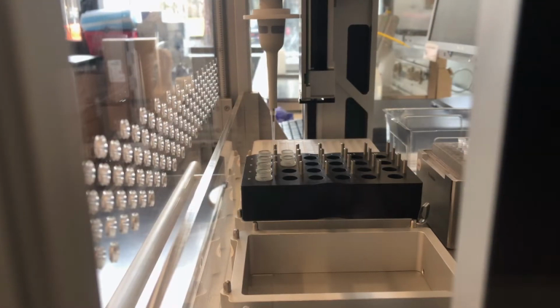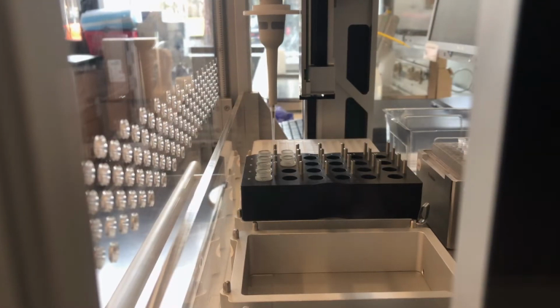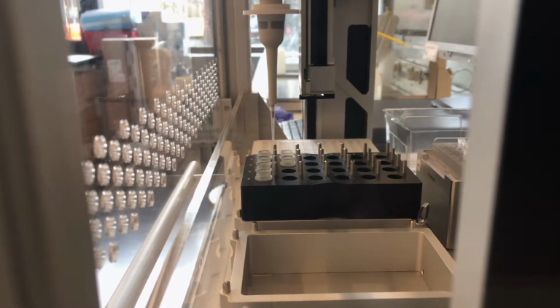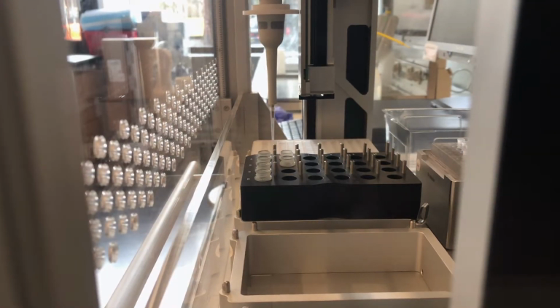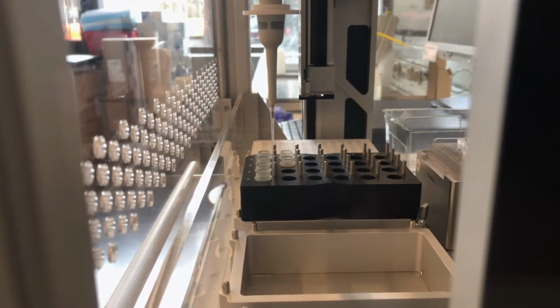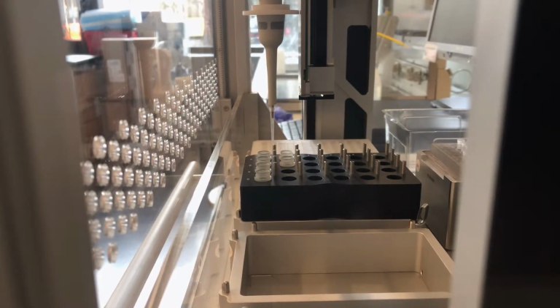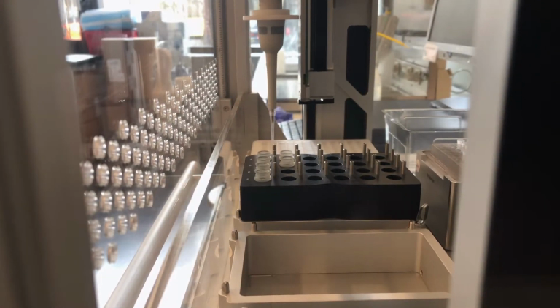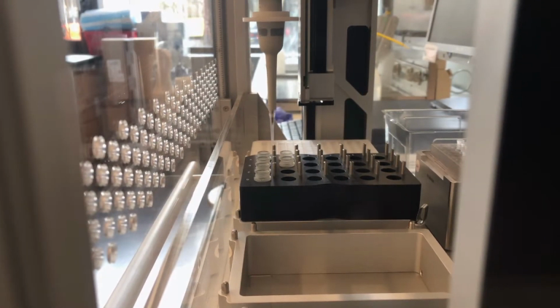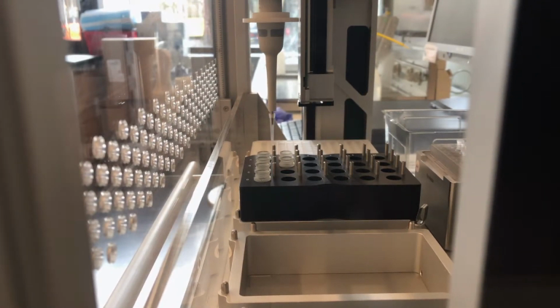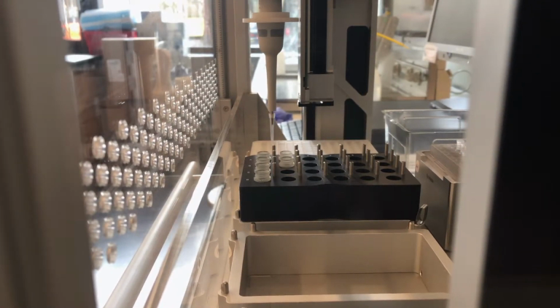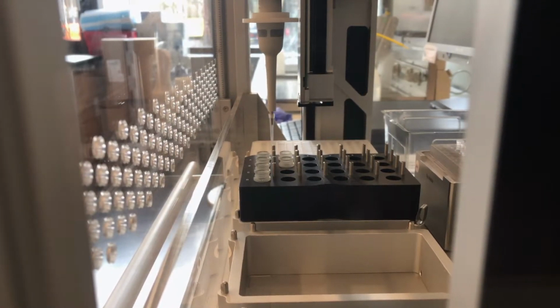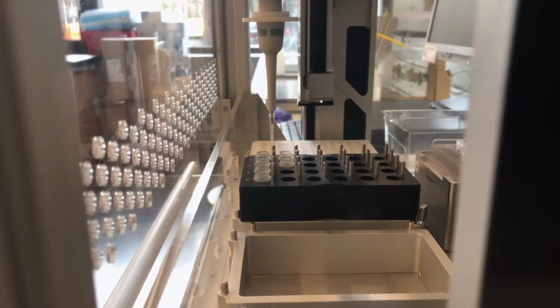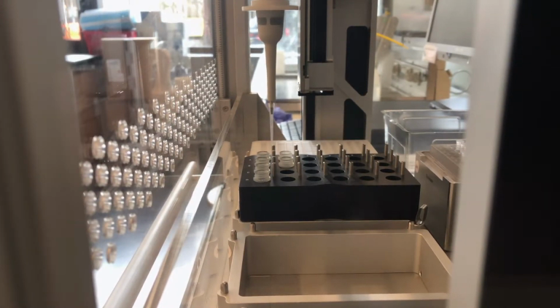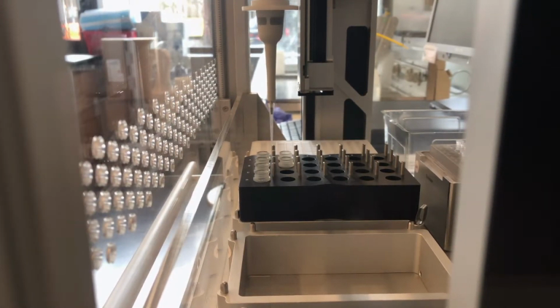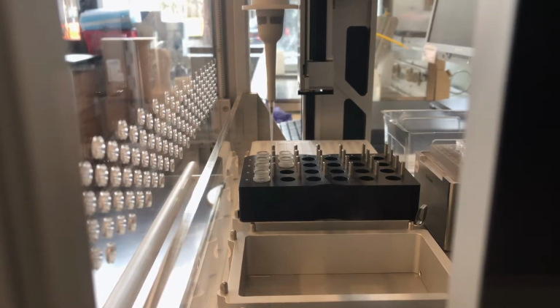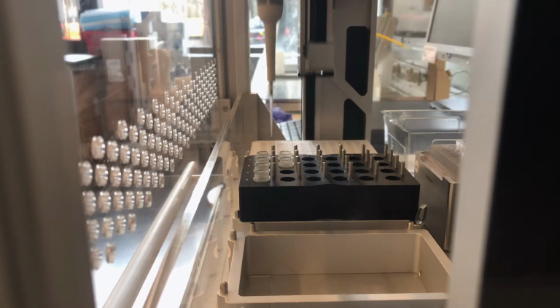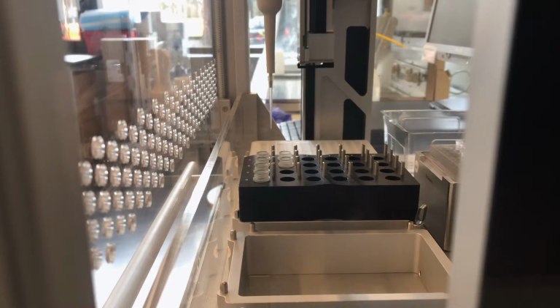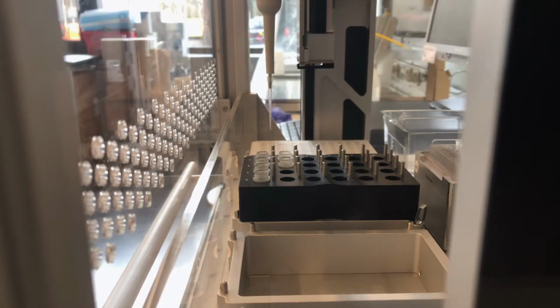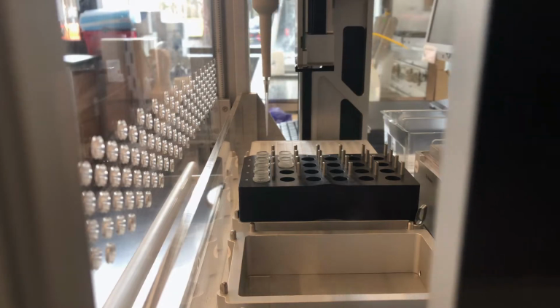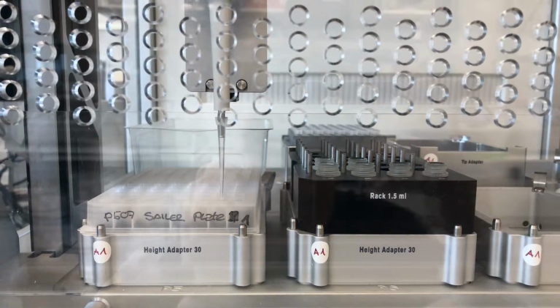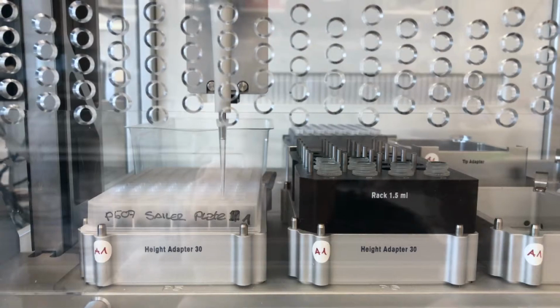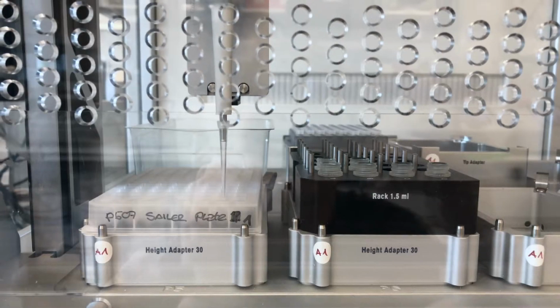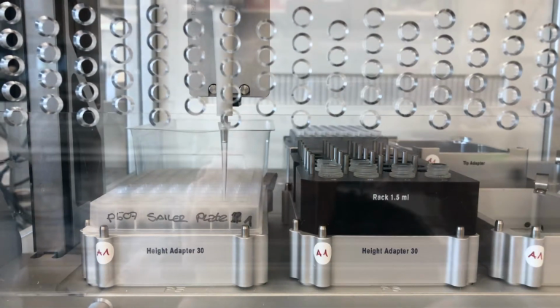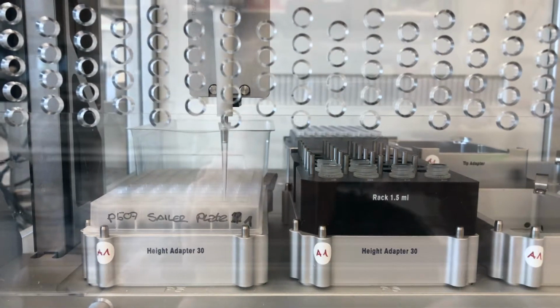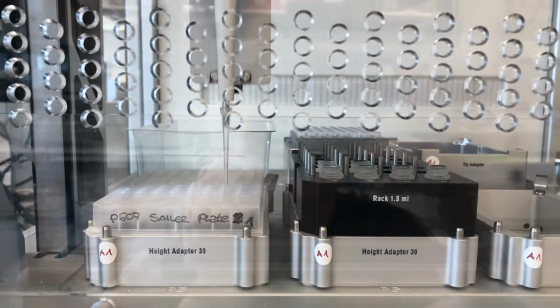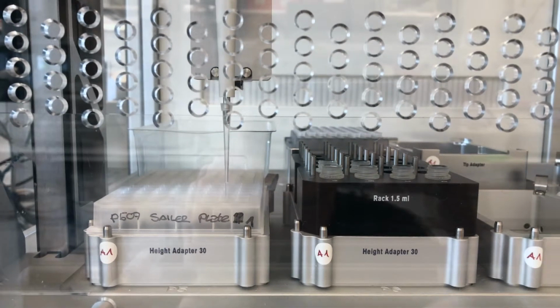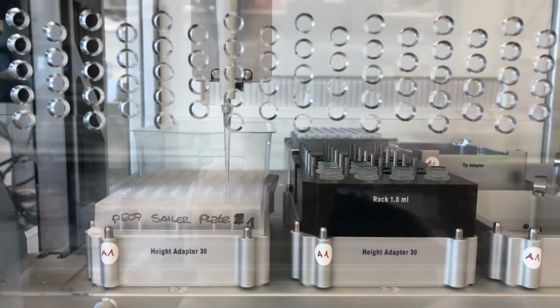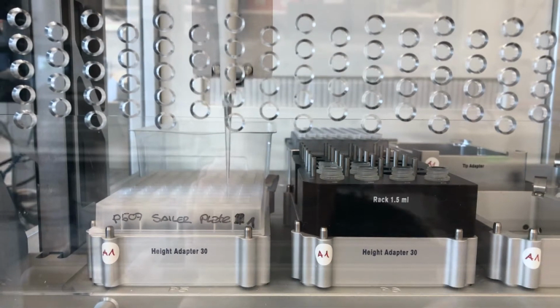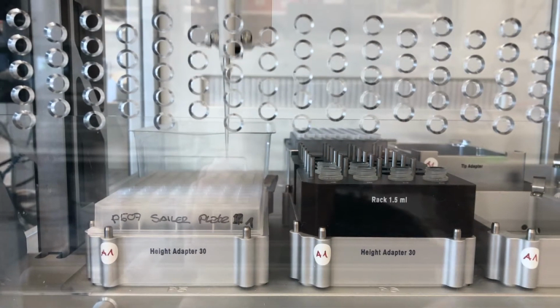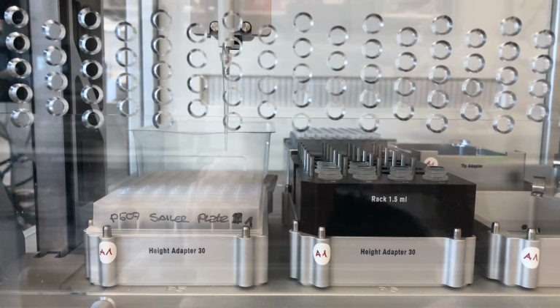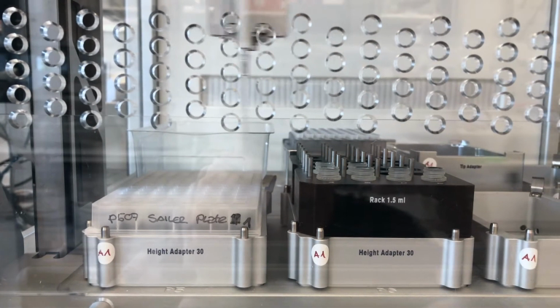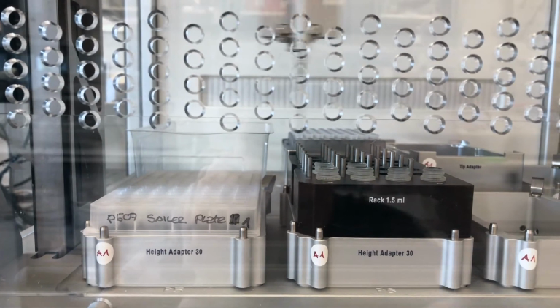When we have a lot of samples, we use a pipetting robot to be more accurate with the volumes.